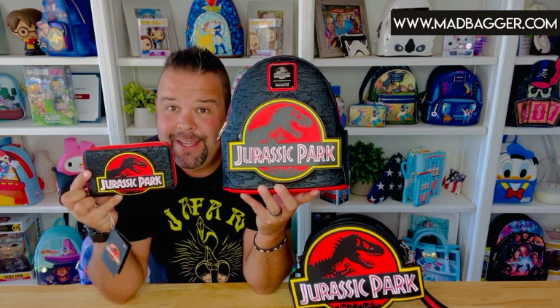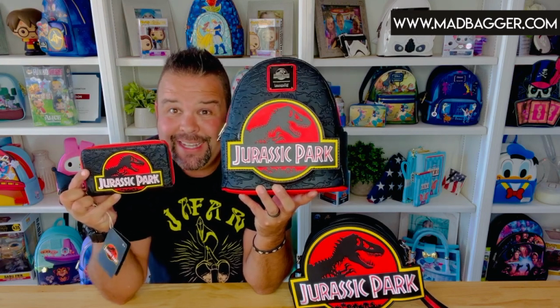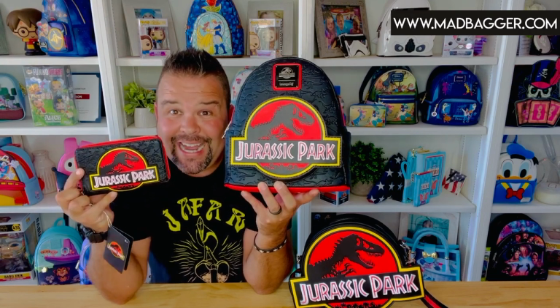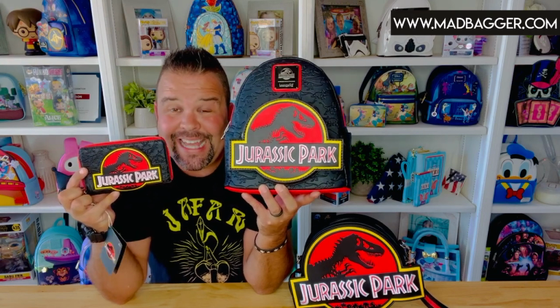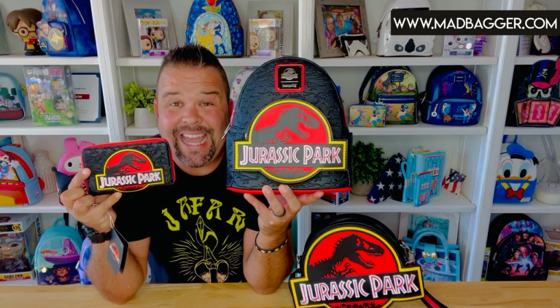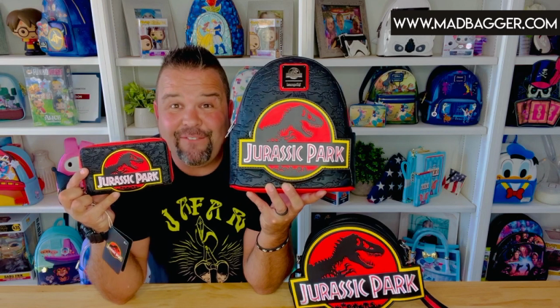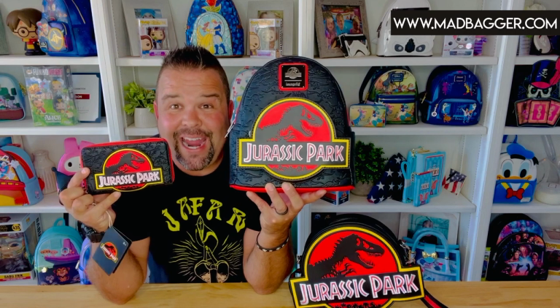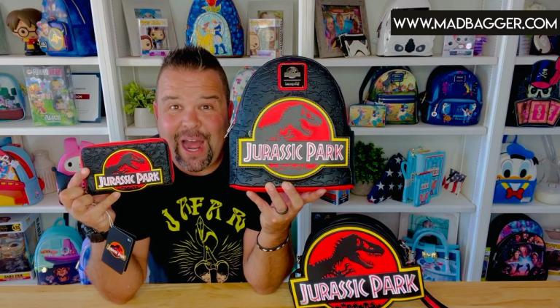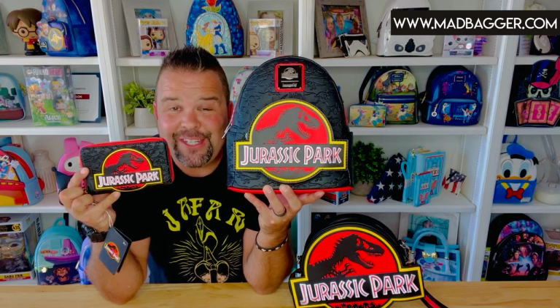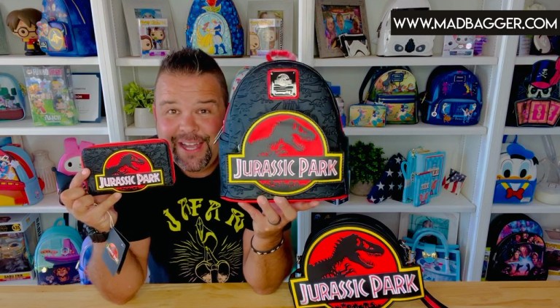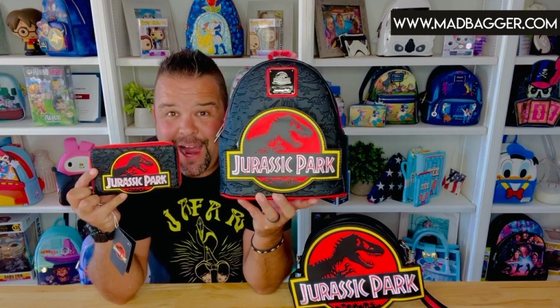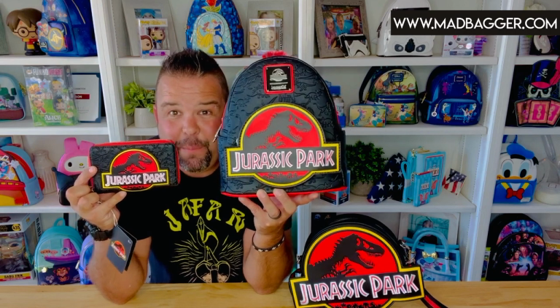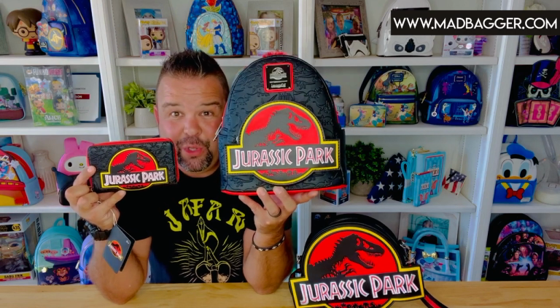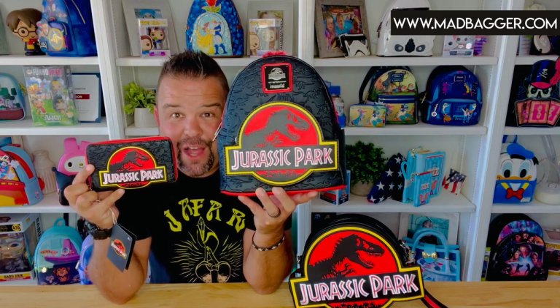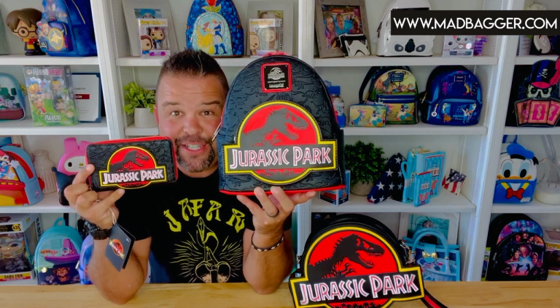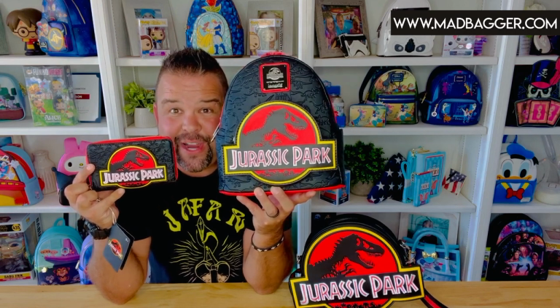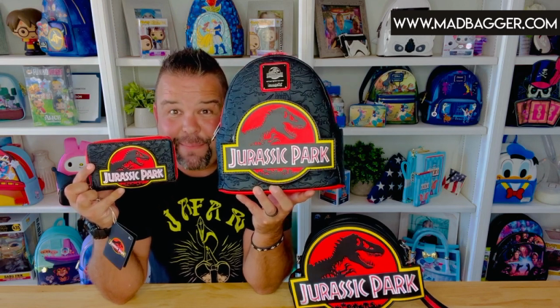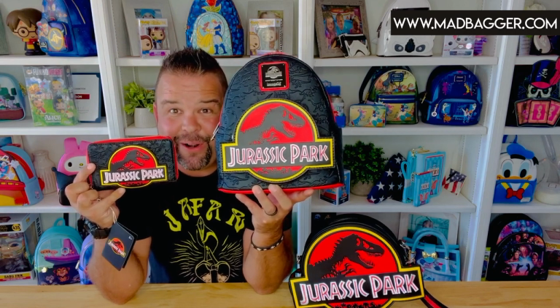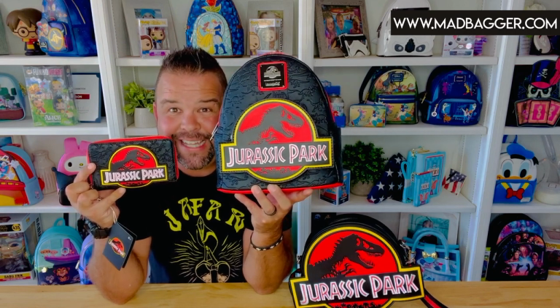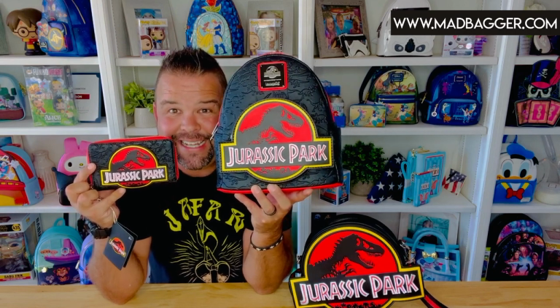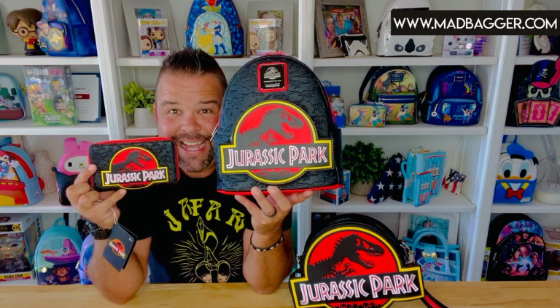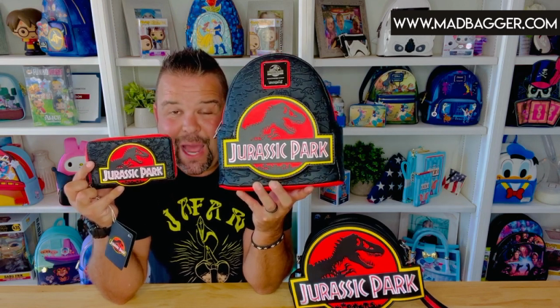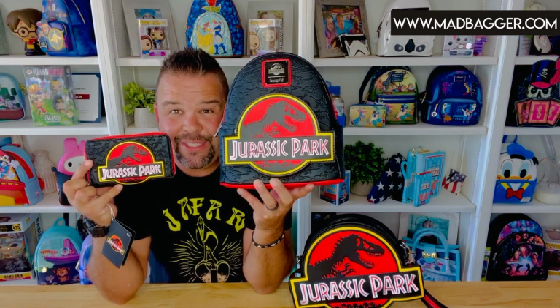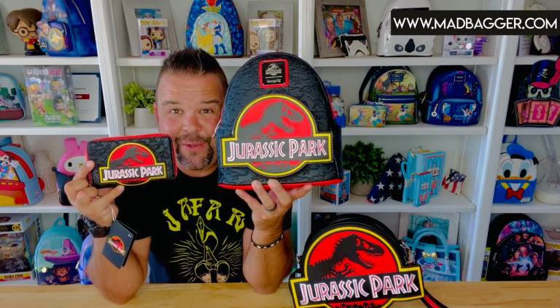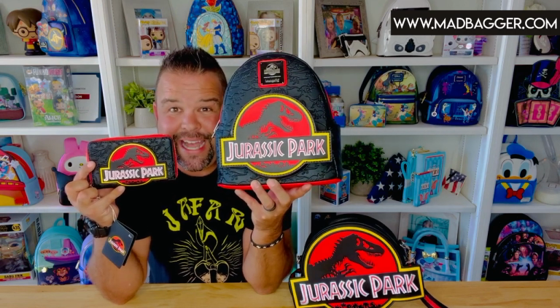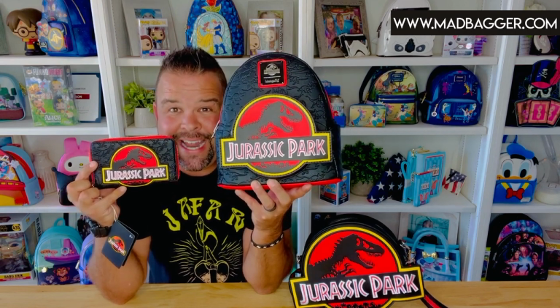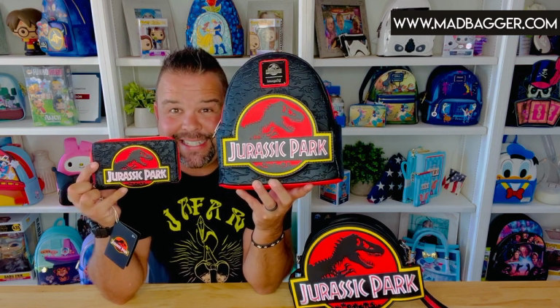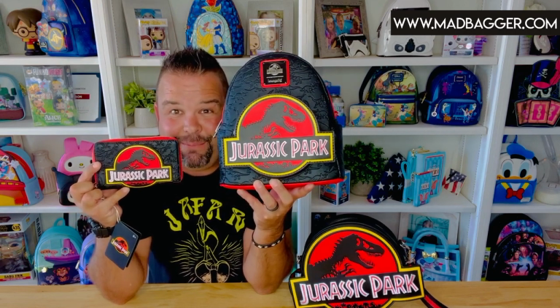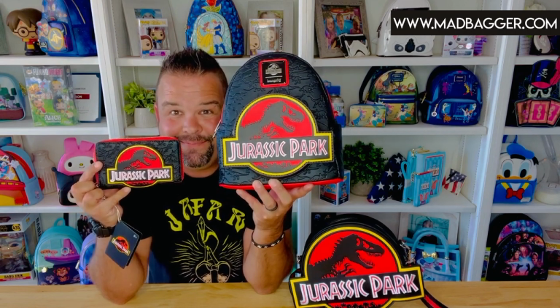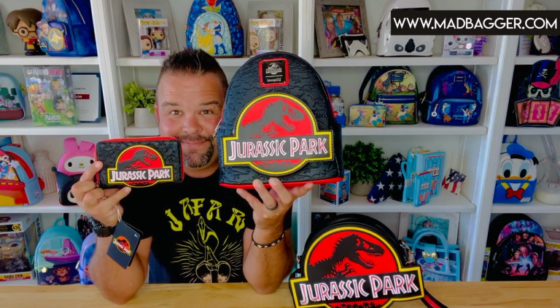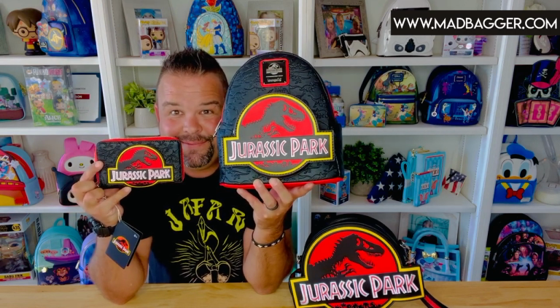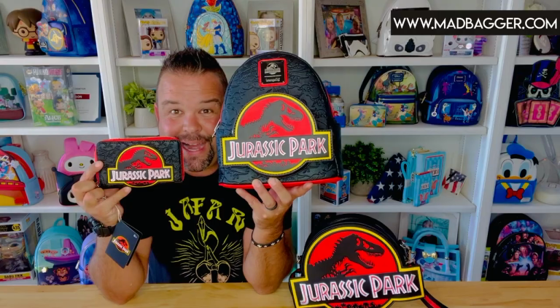Thank you guys for hanging out. I hope you love this Jurassic Park set and we'll see you again next time. Bye!